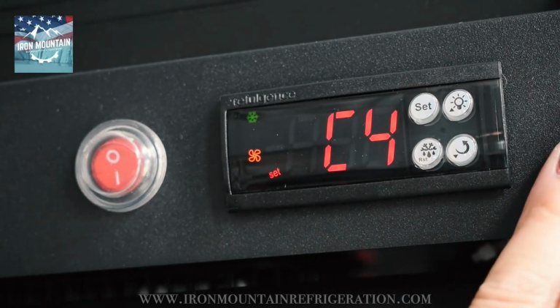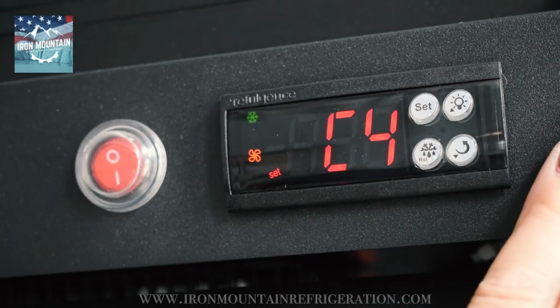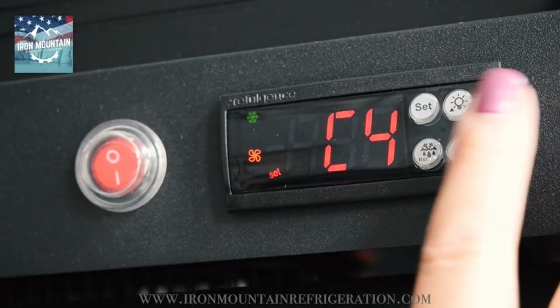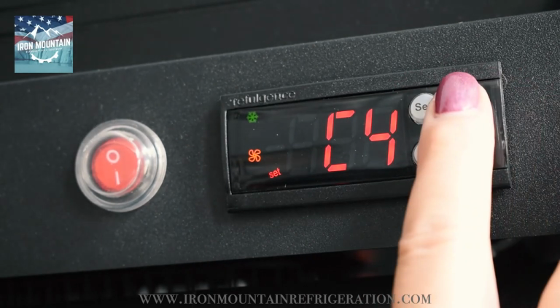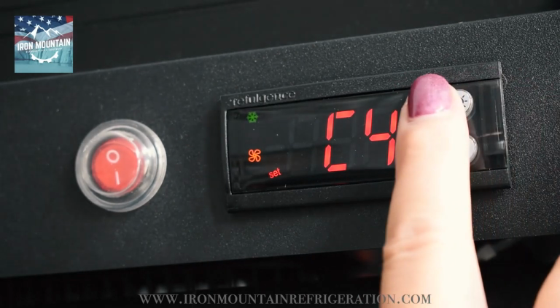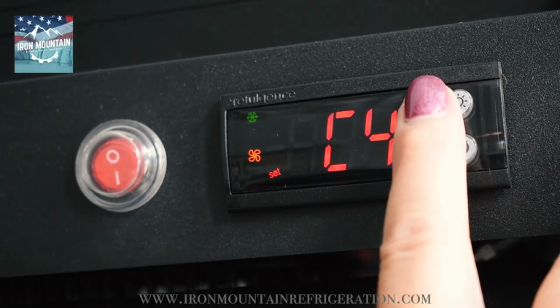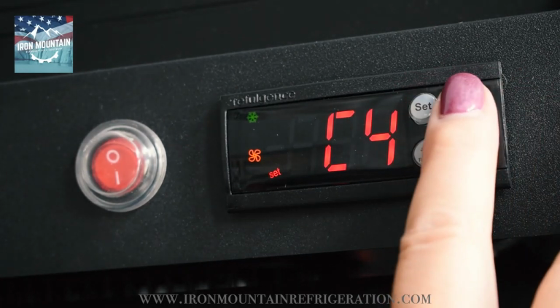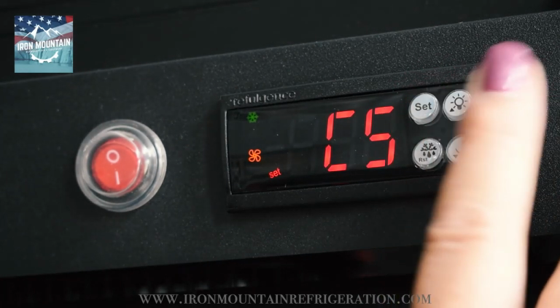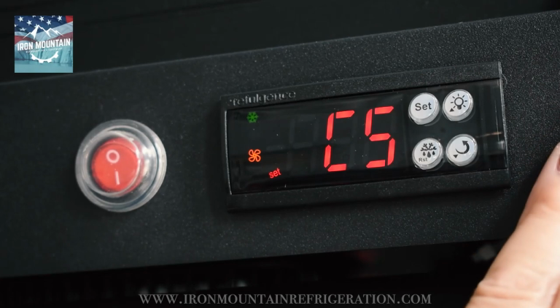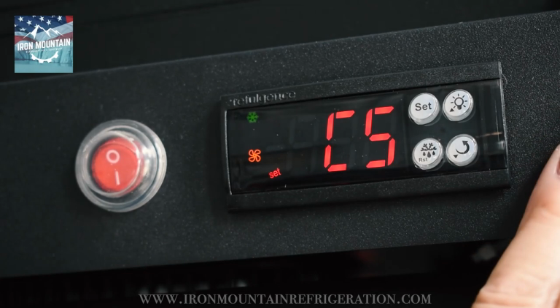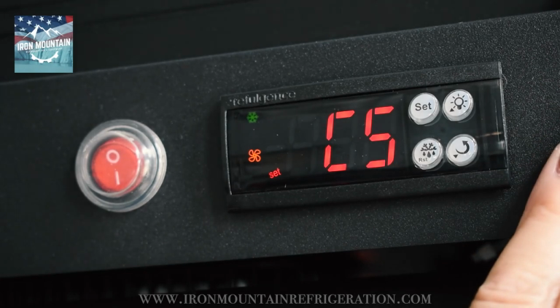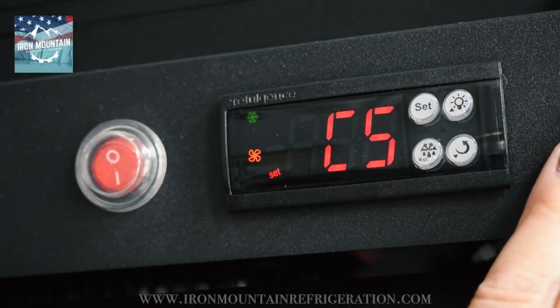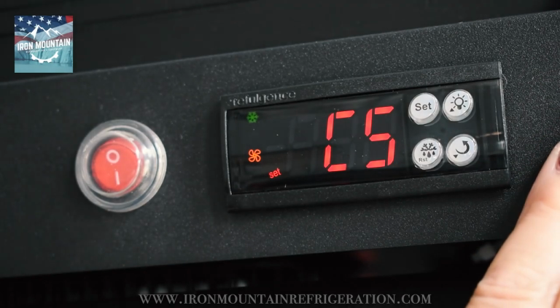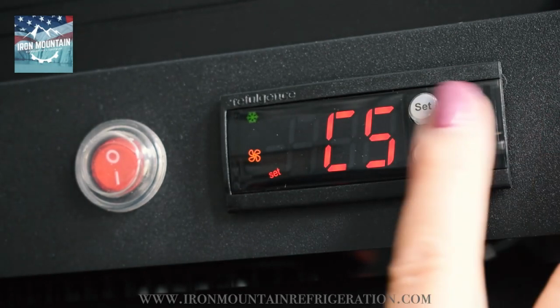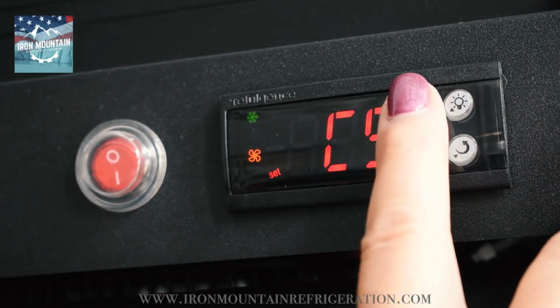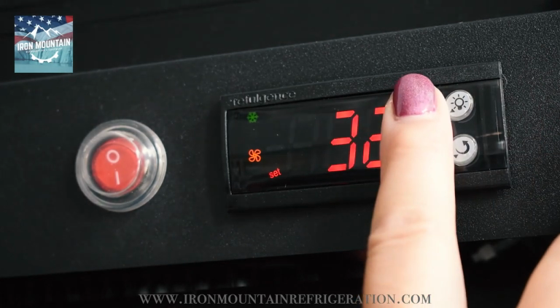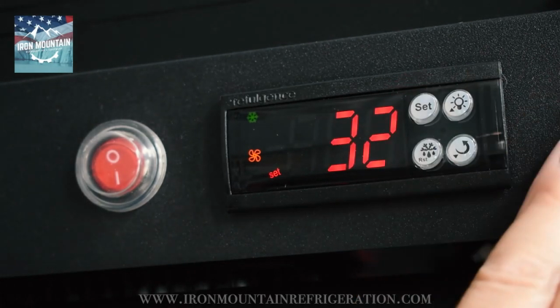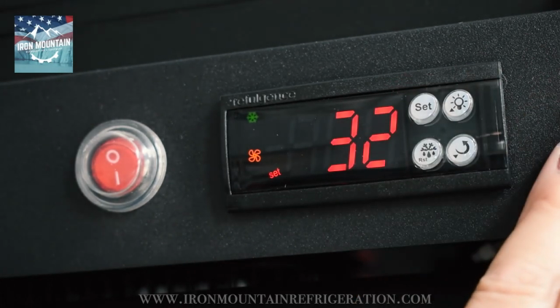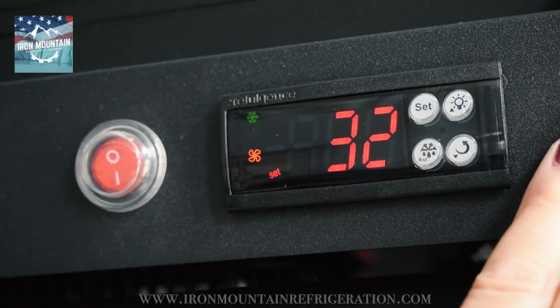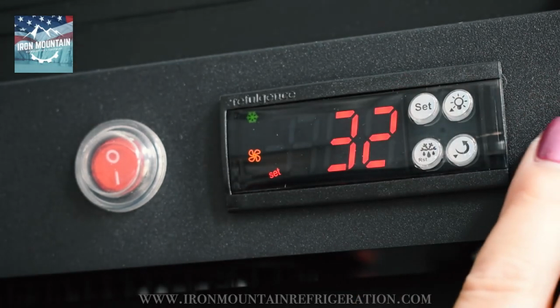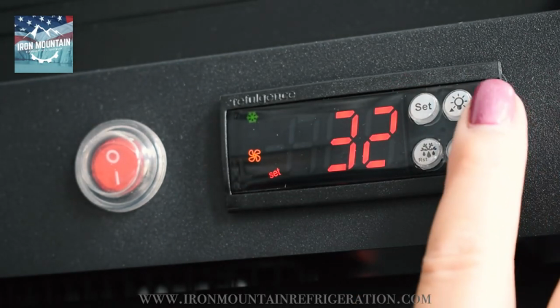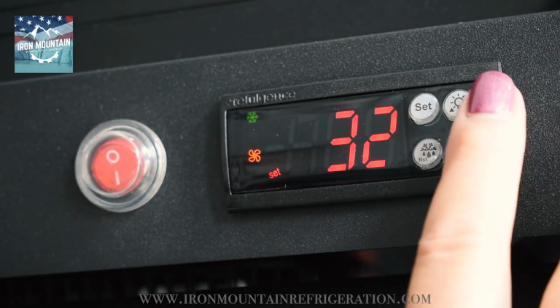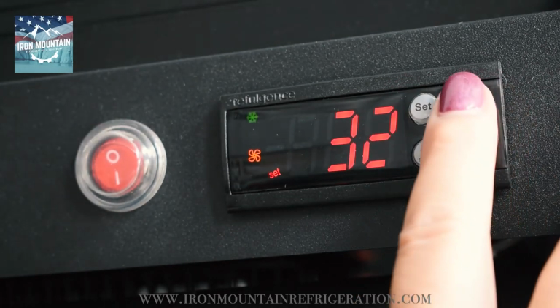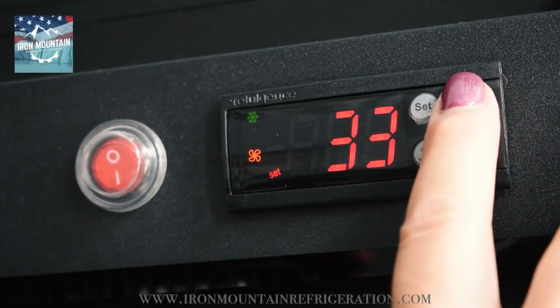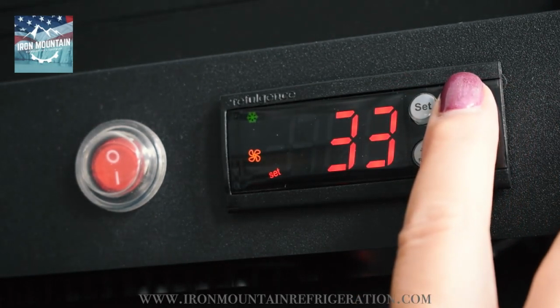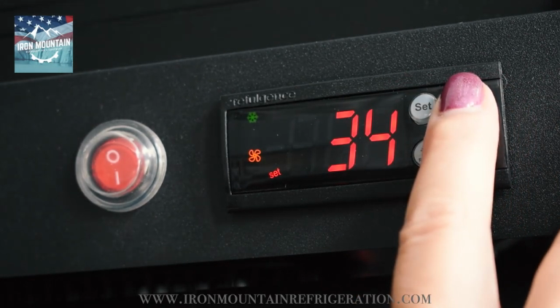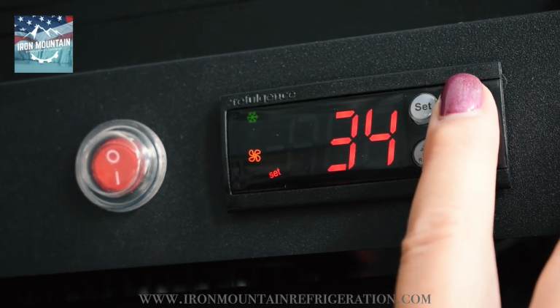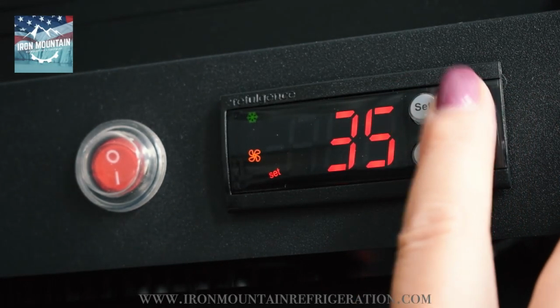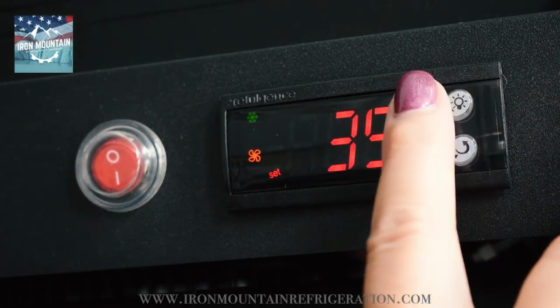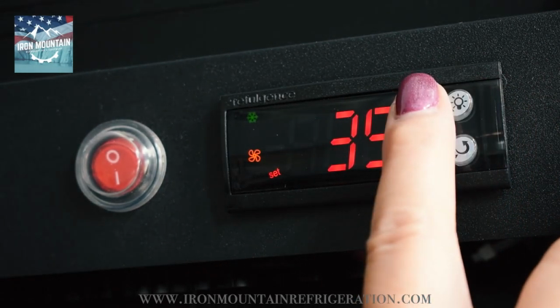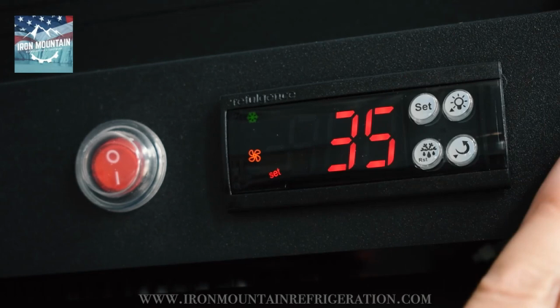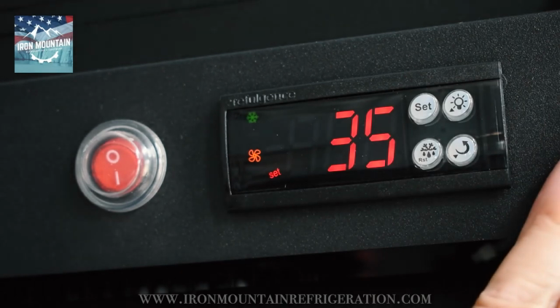Press up to C5. Press set. Adjust to your lower set point. Press set.